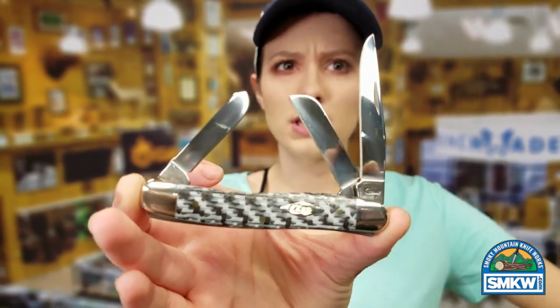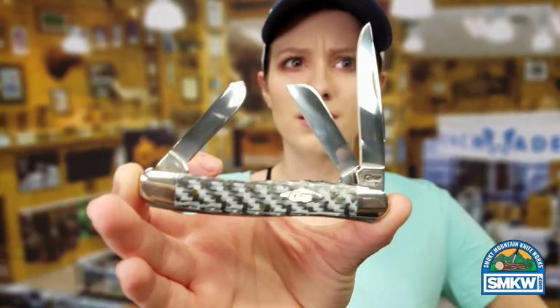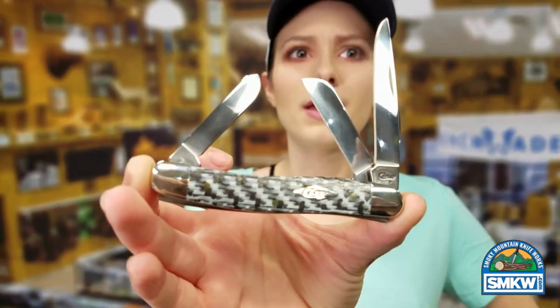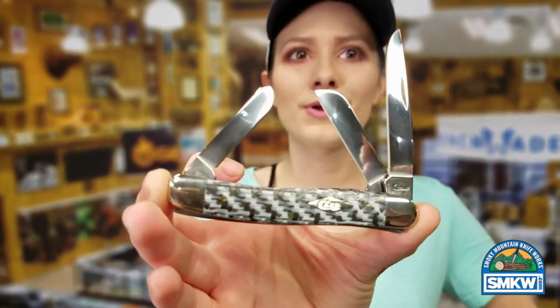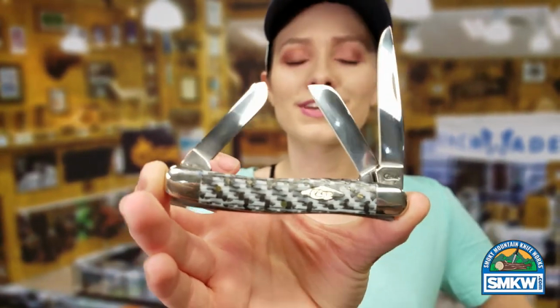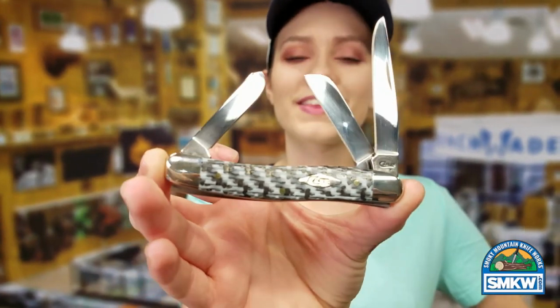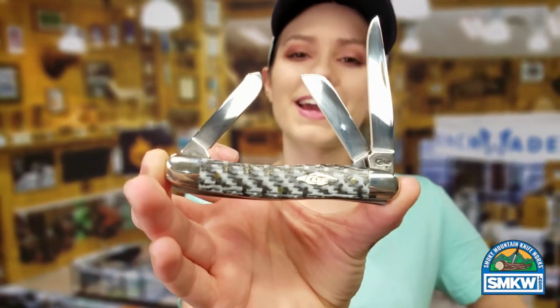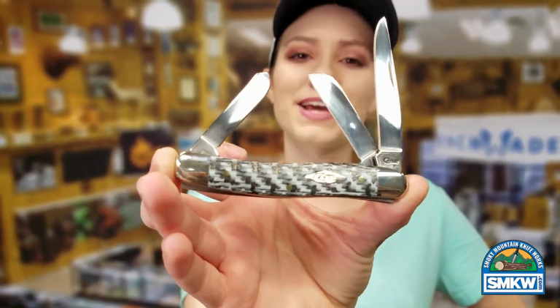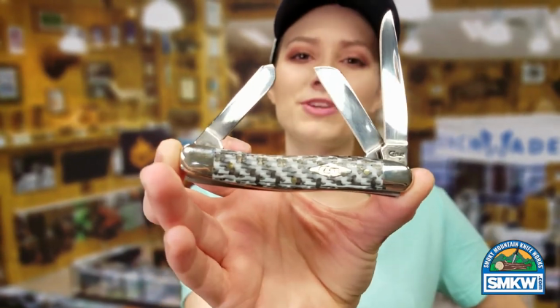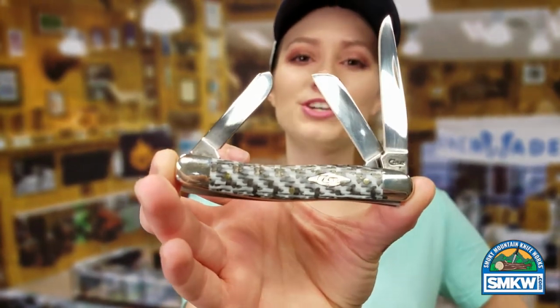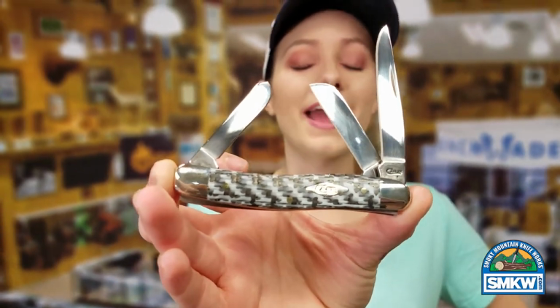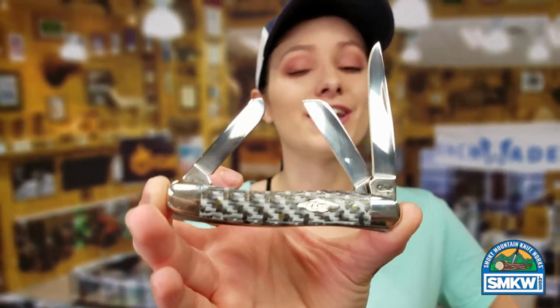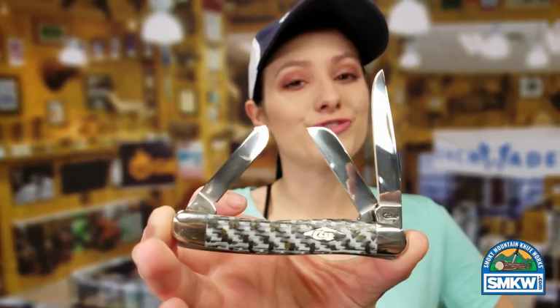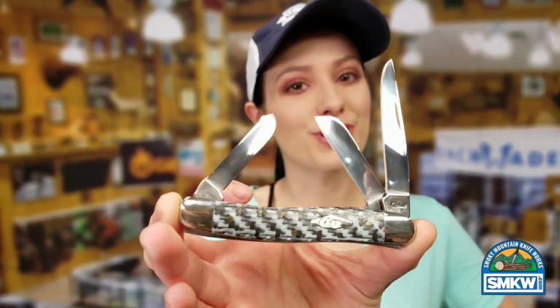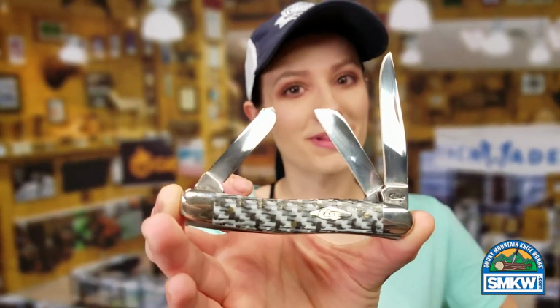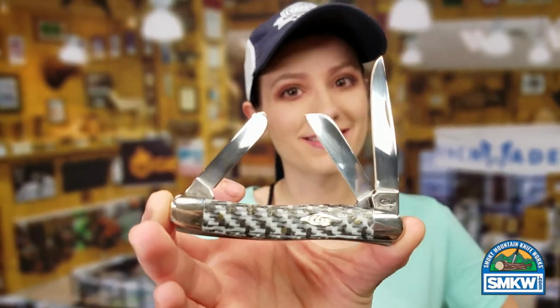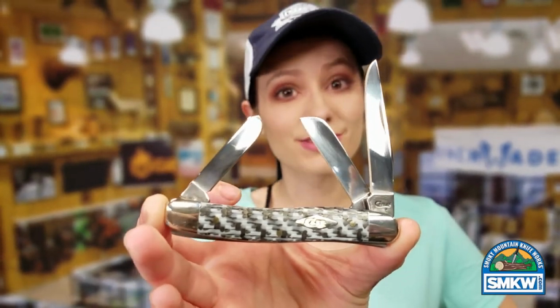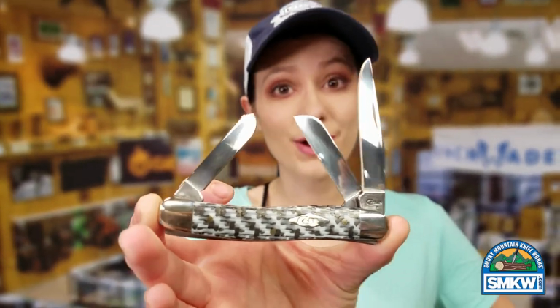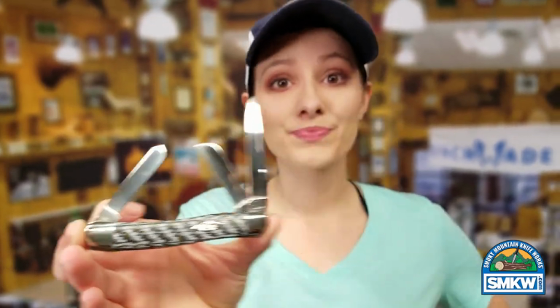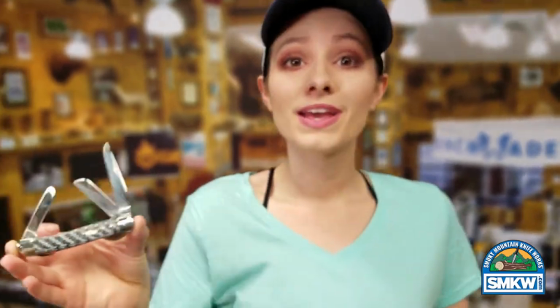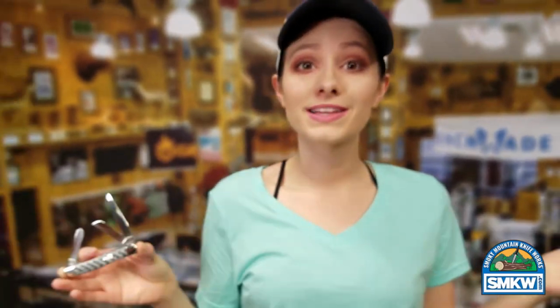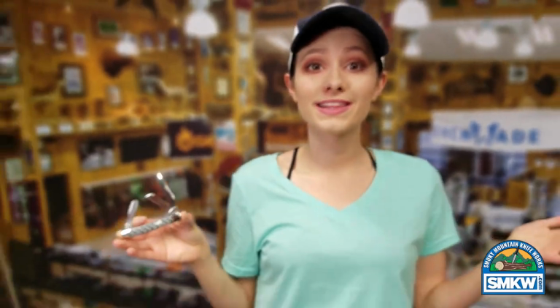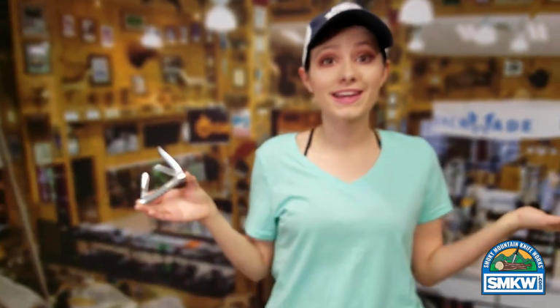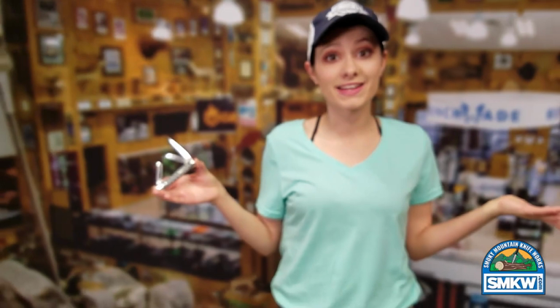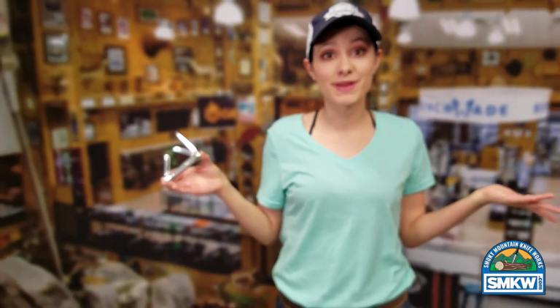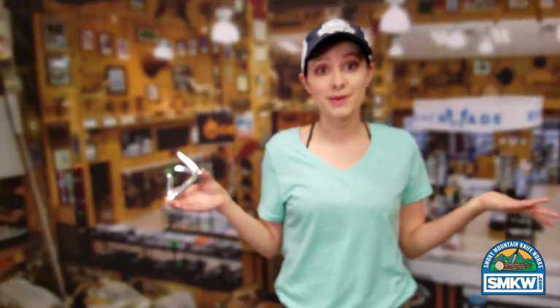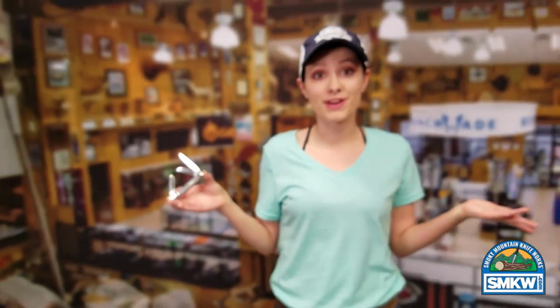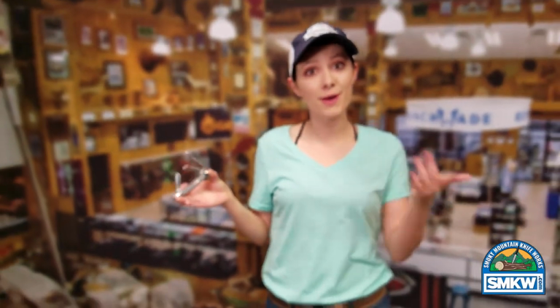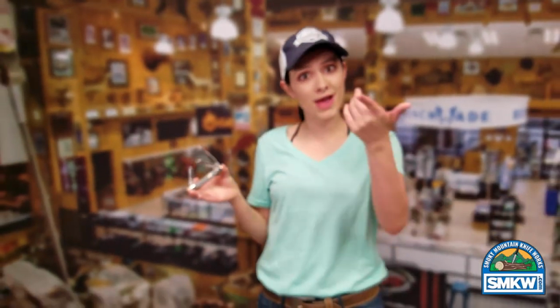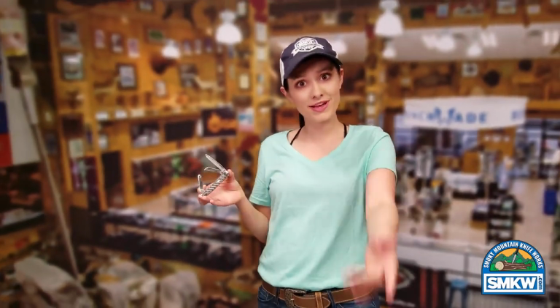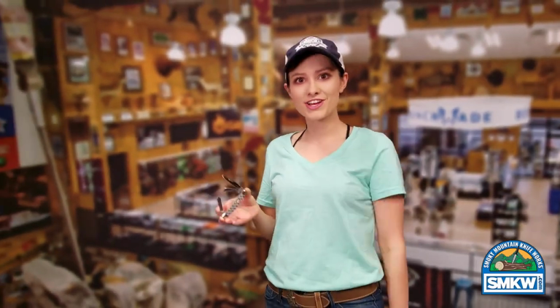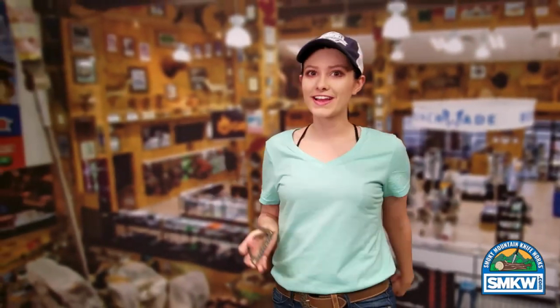We also got the Case Diamond Shield and True Sharp Blades. Click the link at smkw.com and we'll catch y'all later.